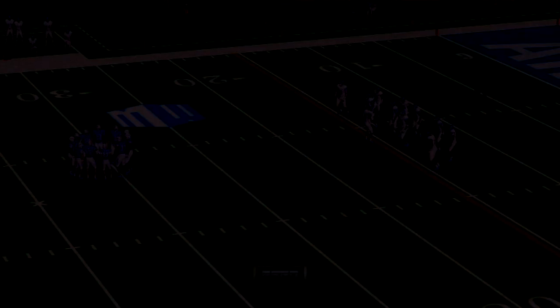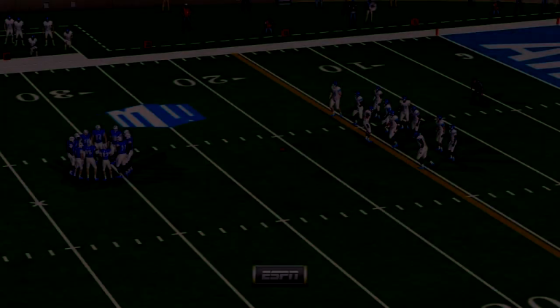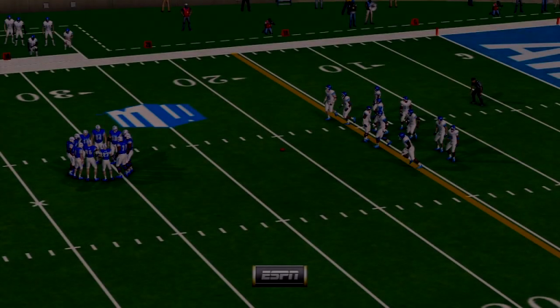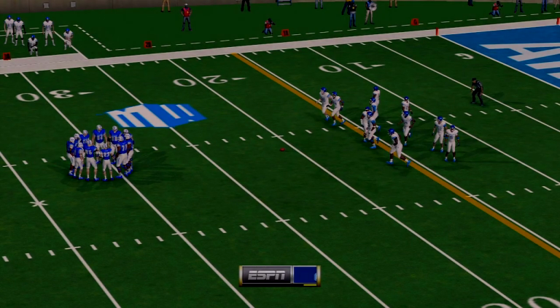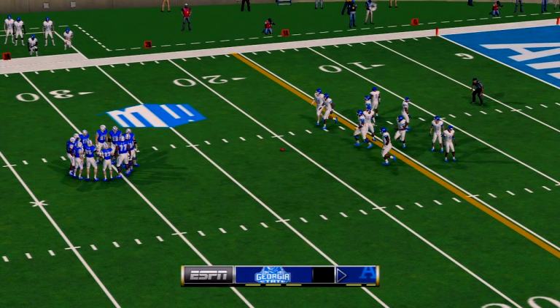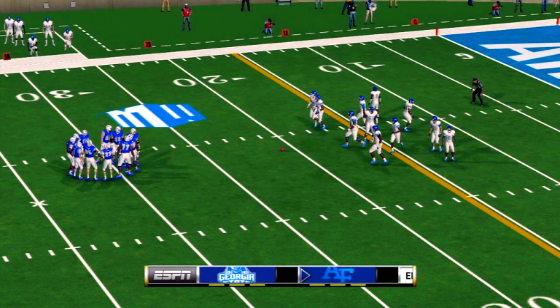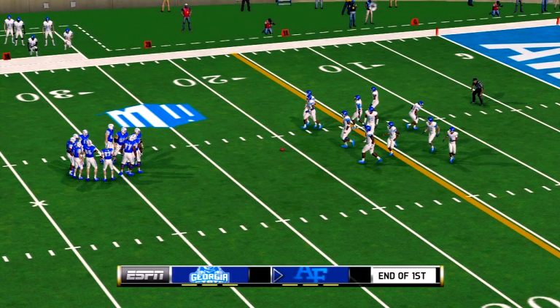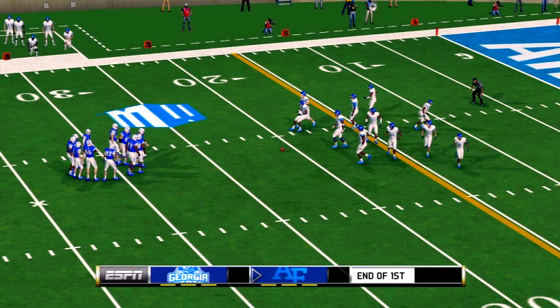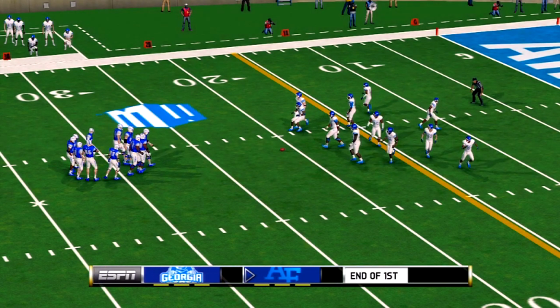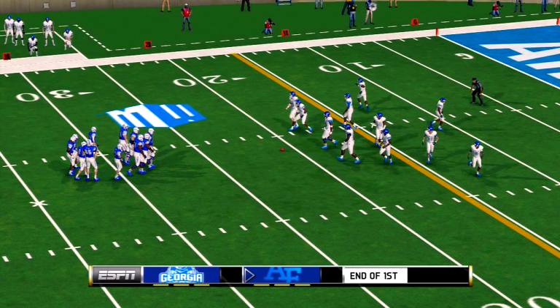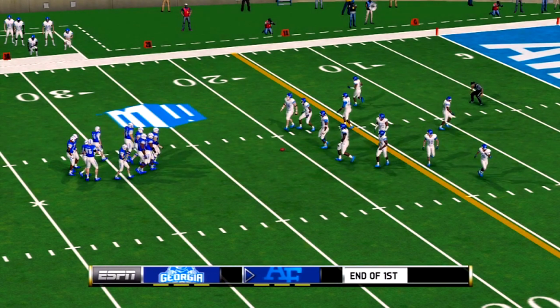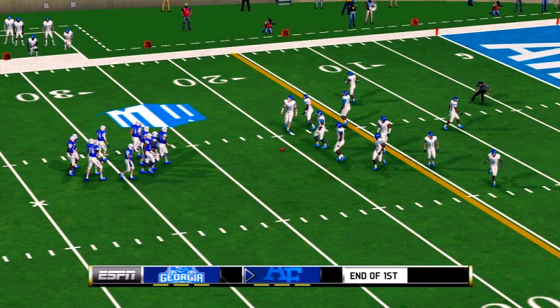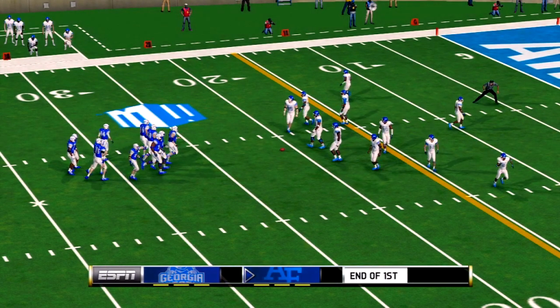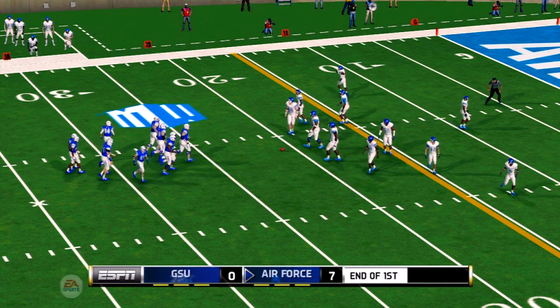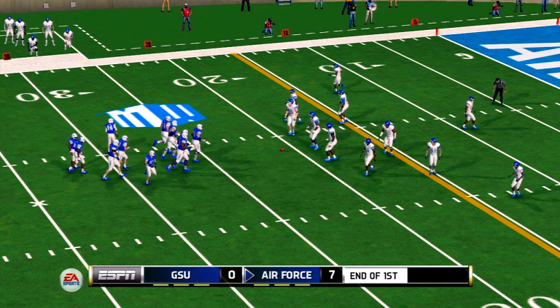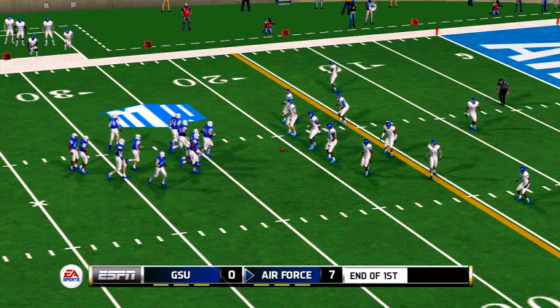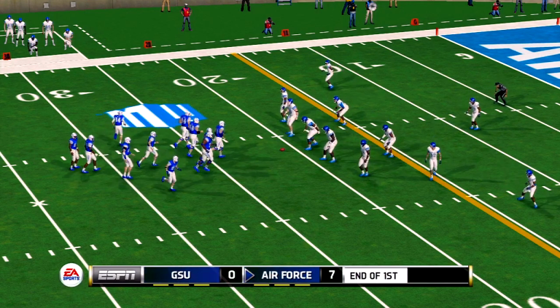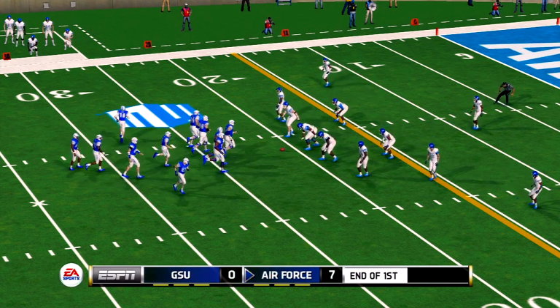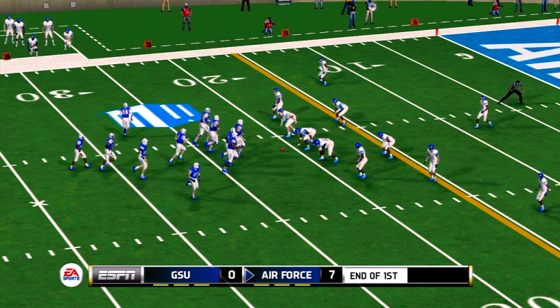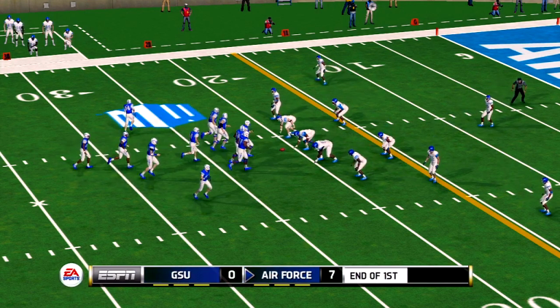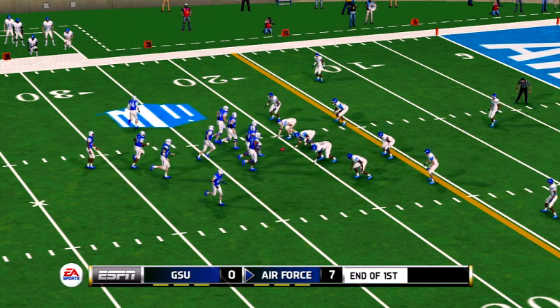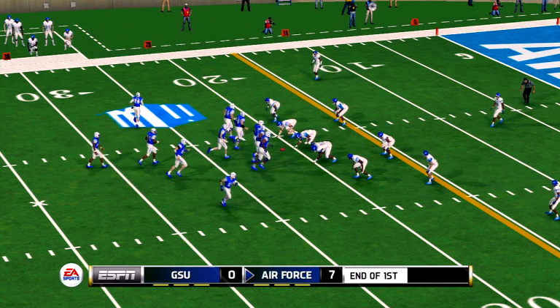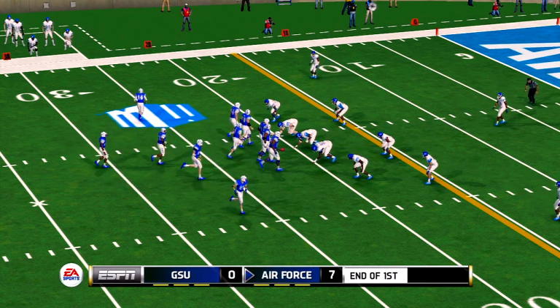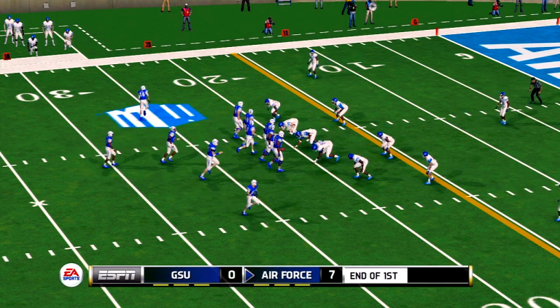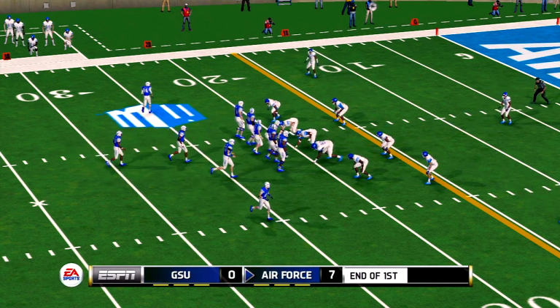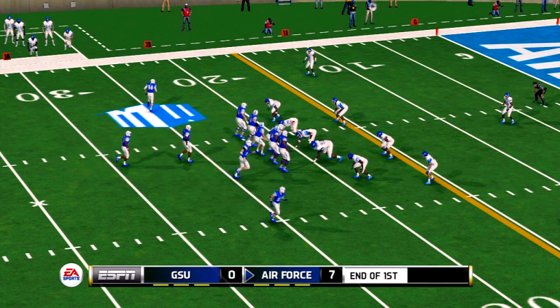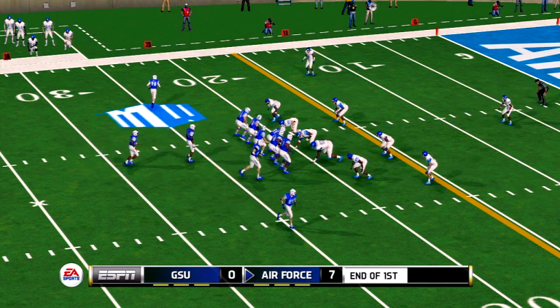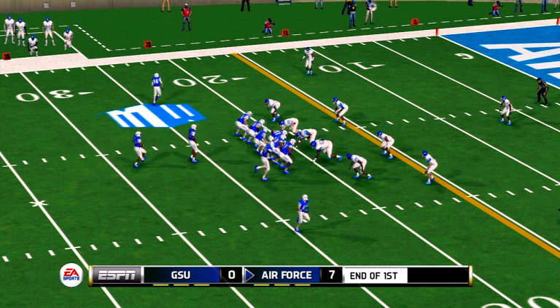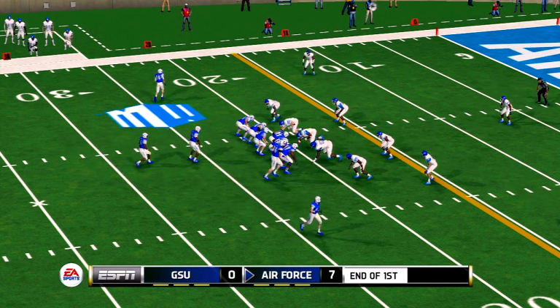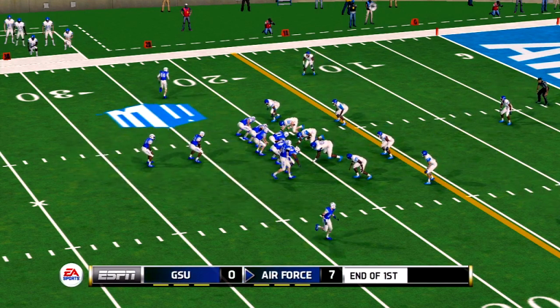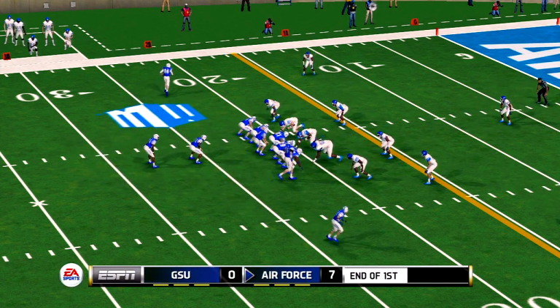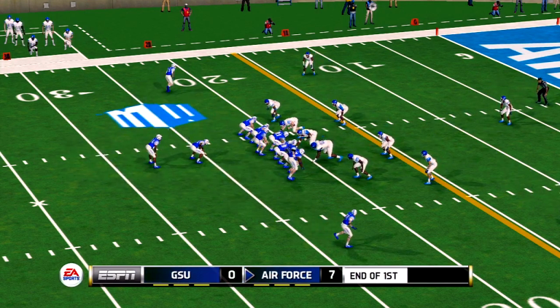Welcome back. We resume action now here in the second quarter.